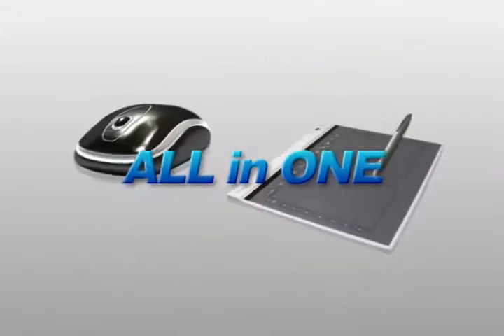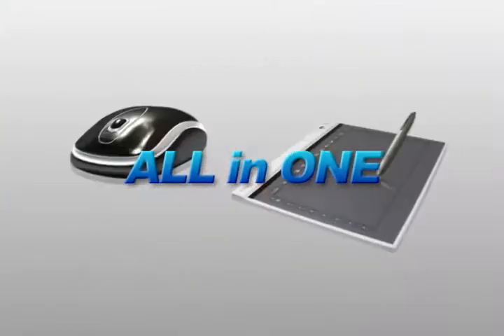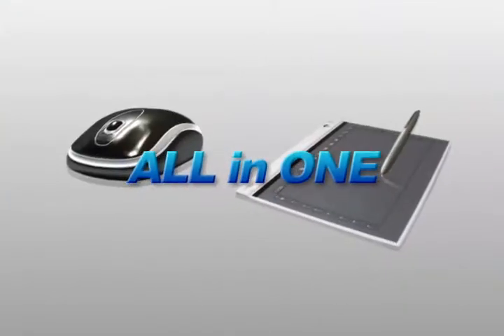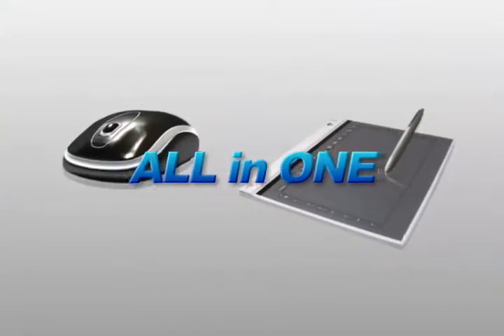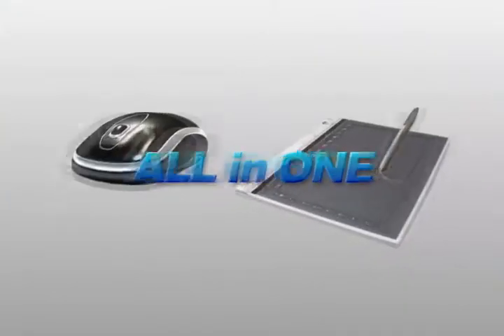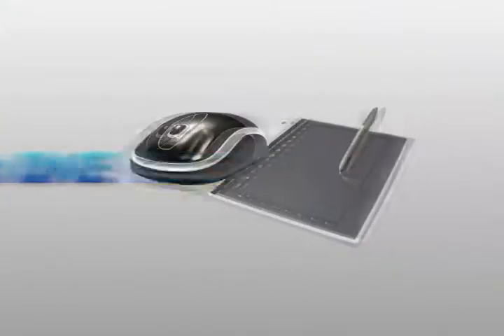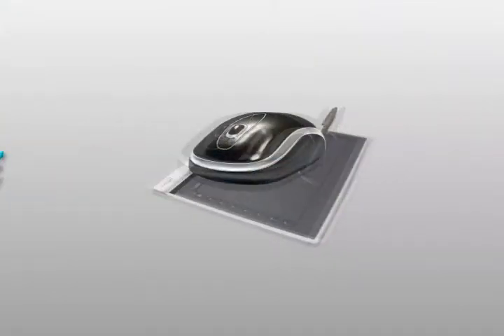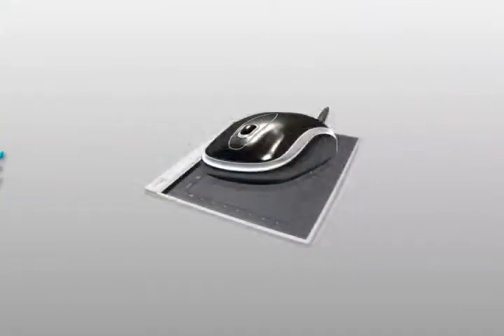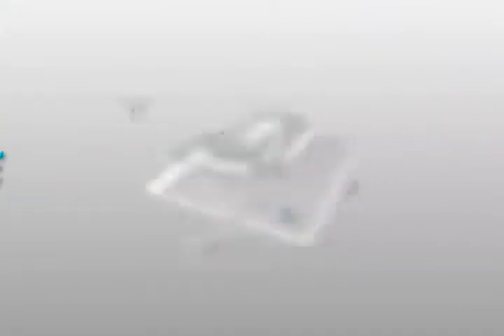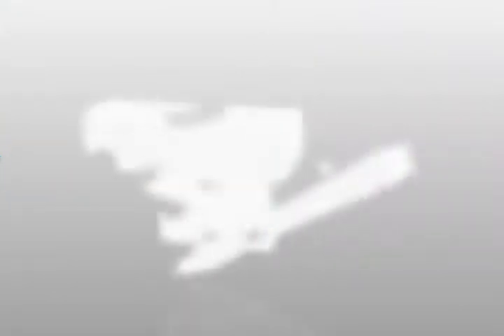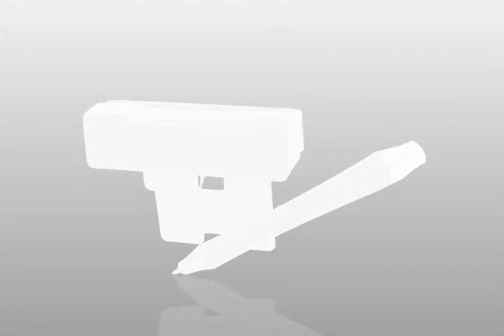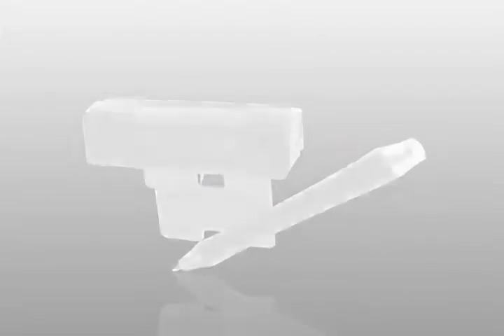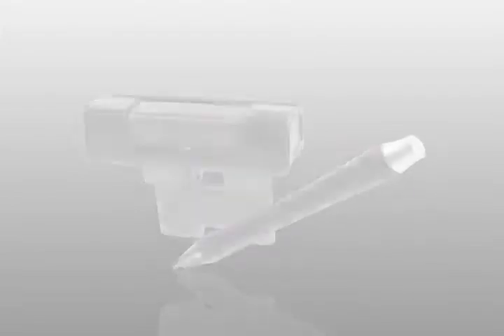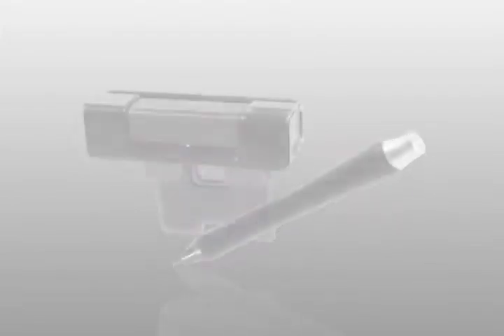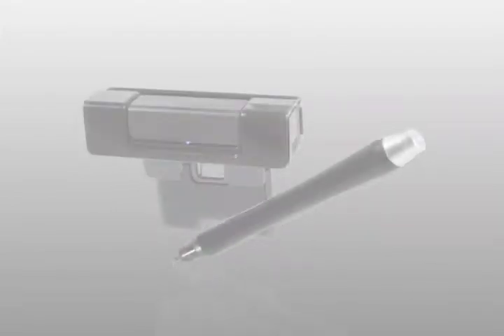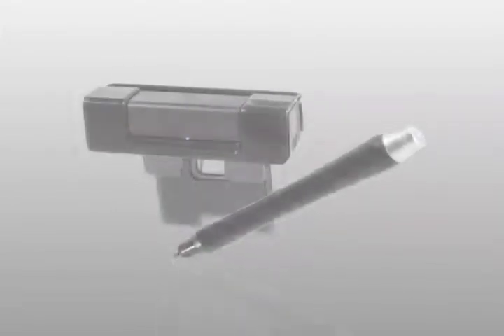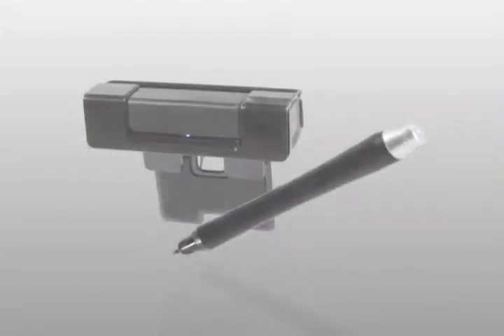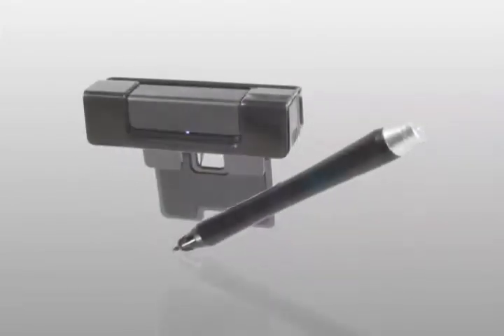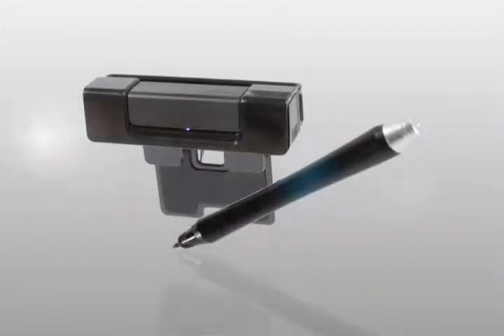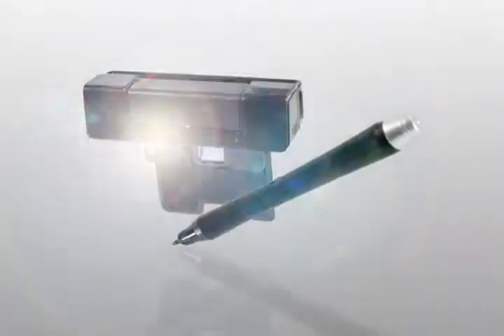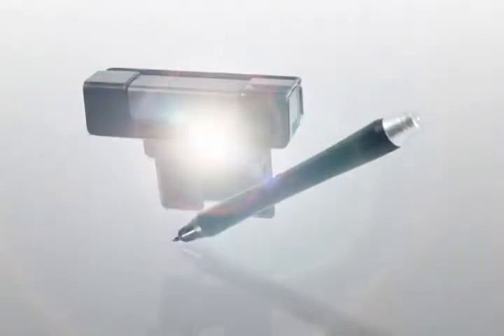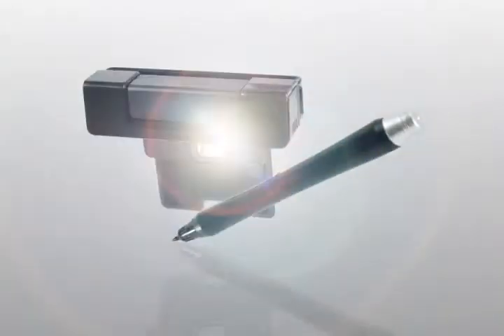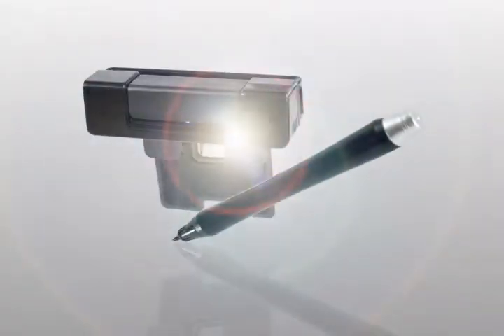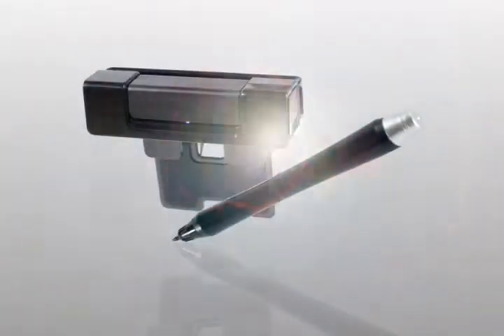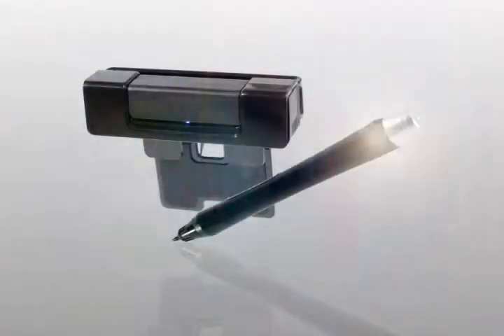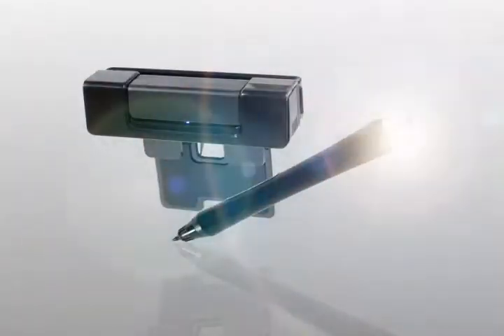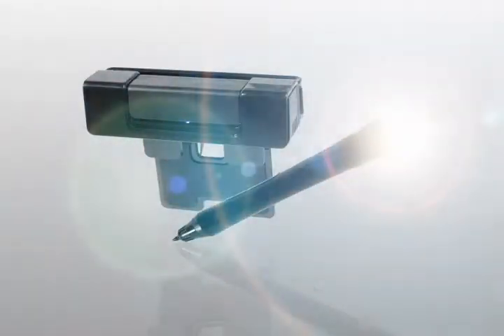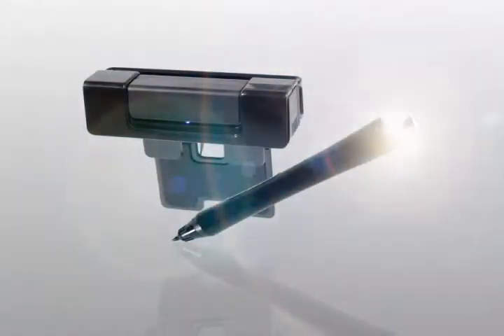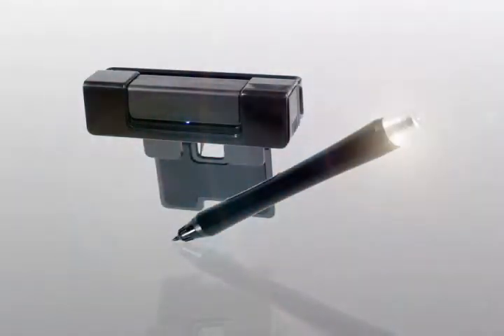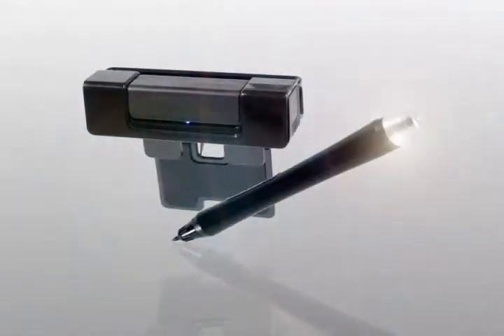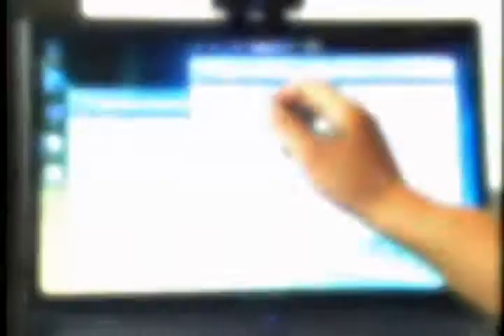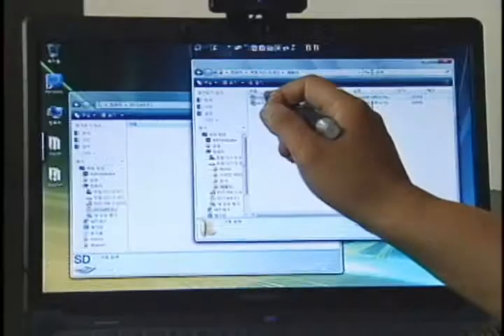All in one, featuring a mouse, a tablet and digital pen functions — Duo.